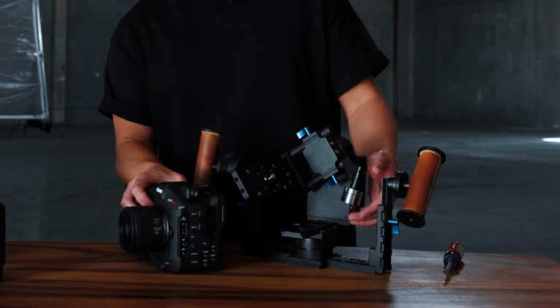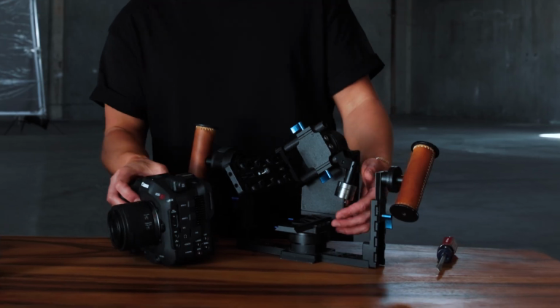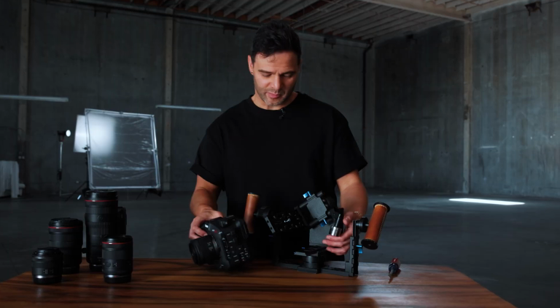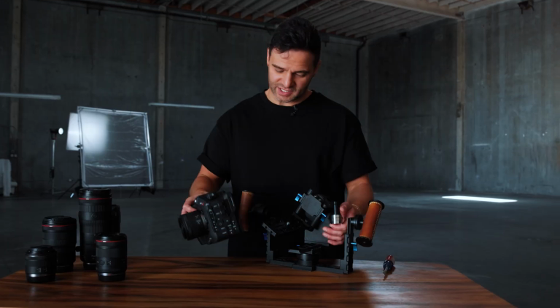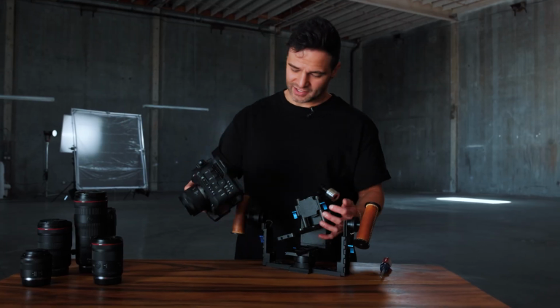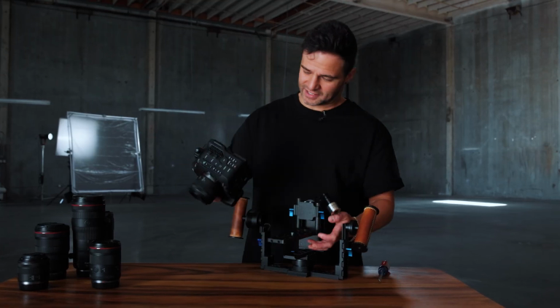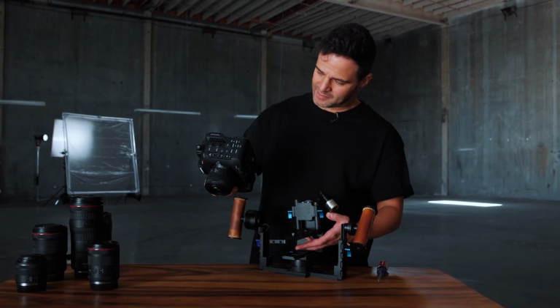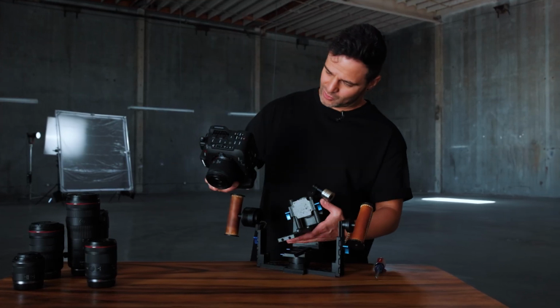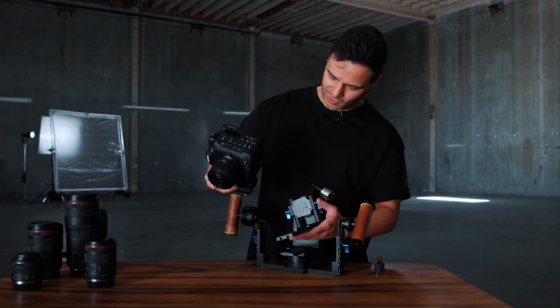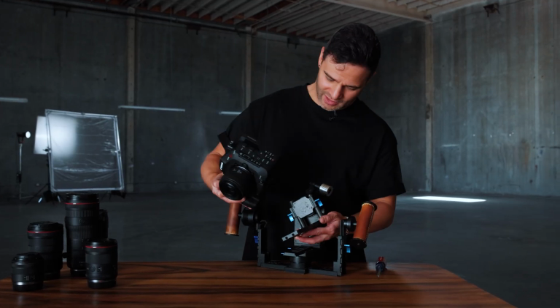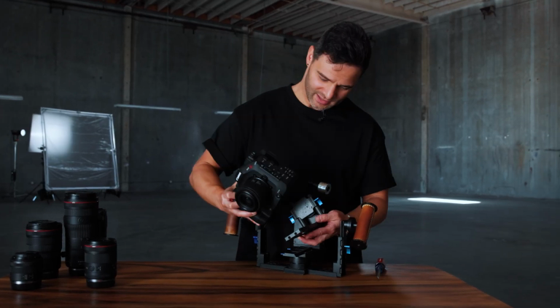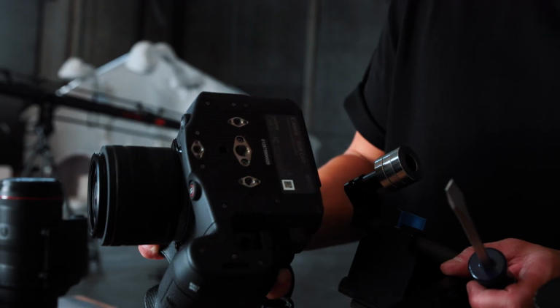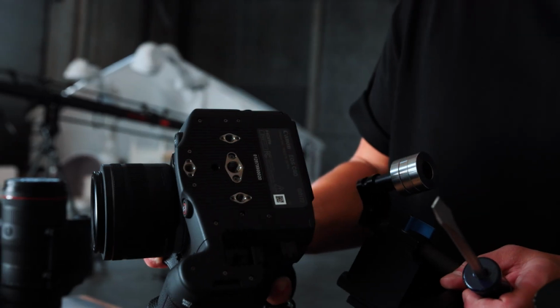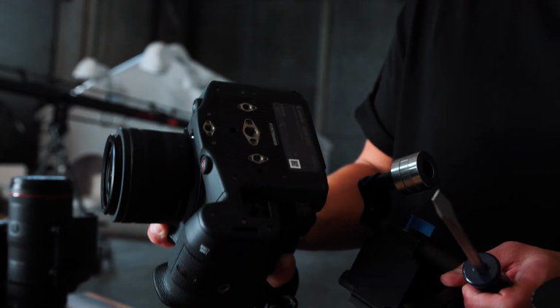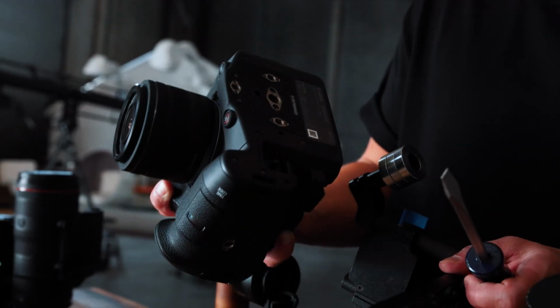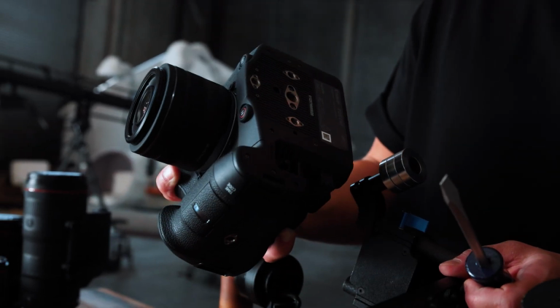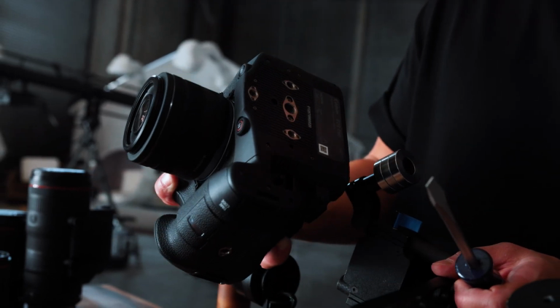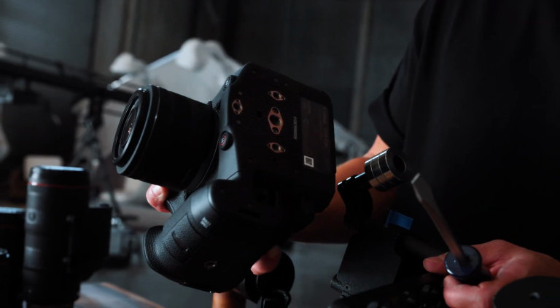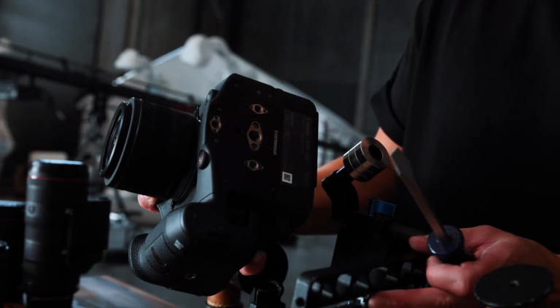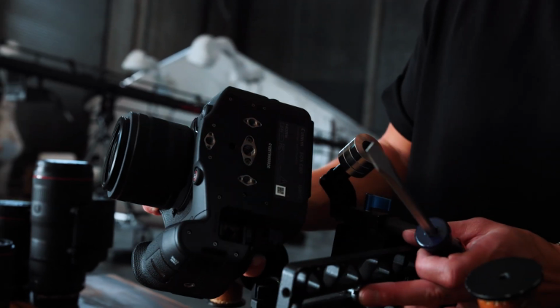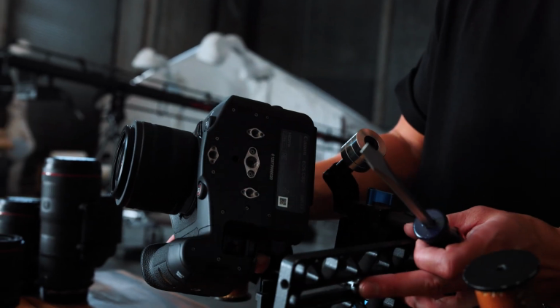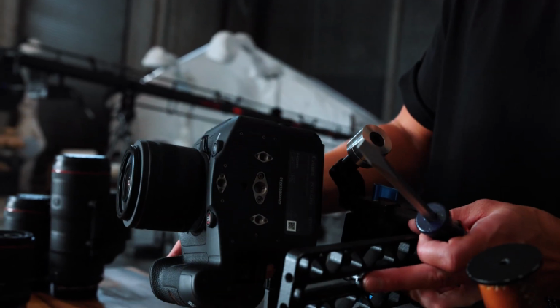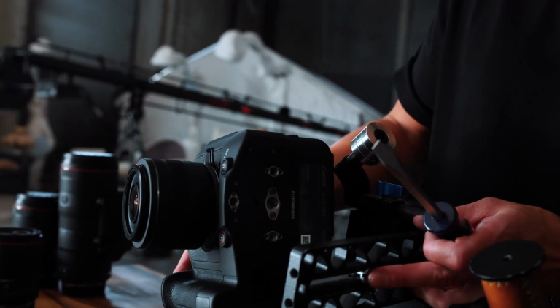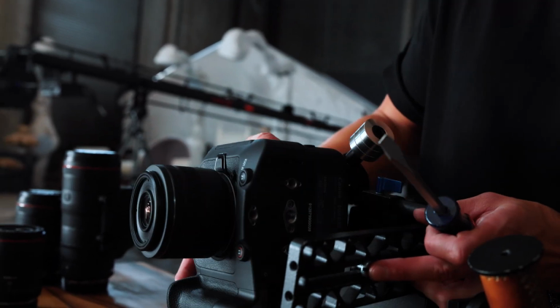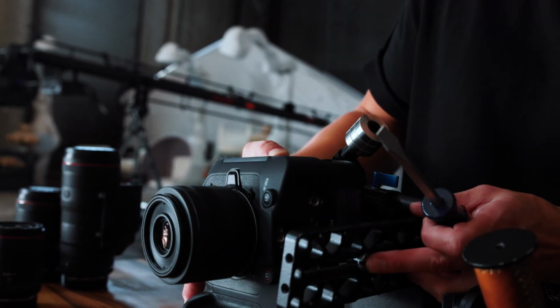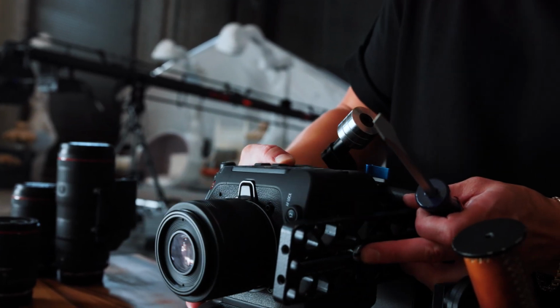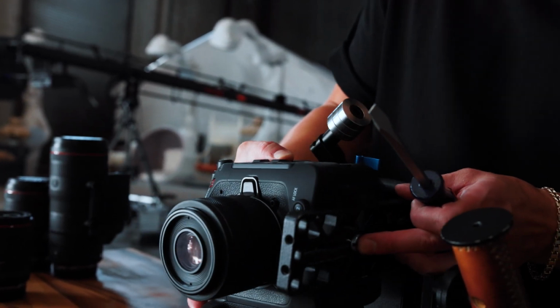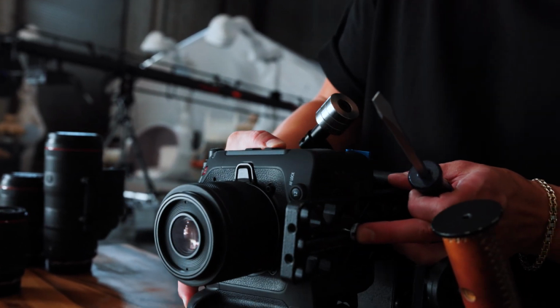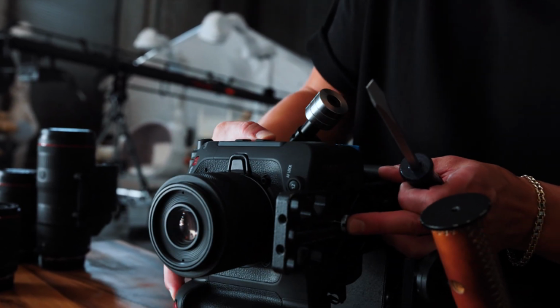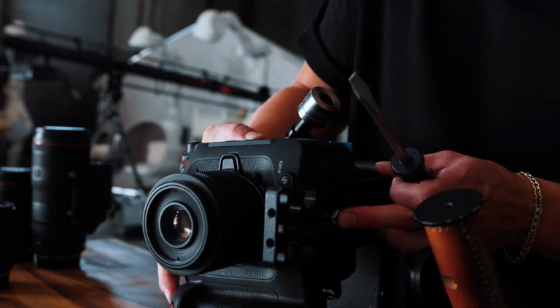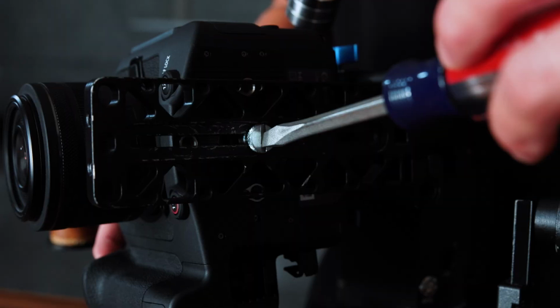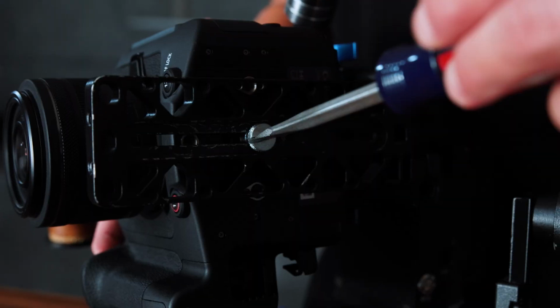Alright, I'm gonna put this on the gimbal. We got a bunch of mounting points on the bottom, so let's try this one.